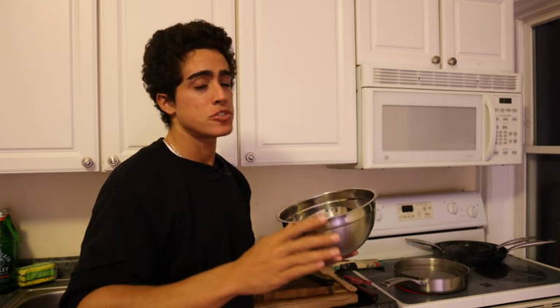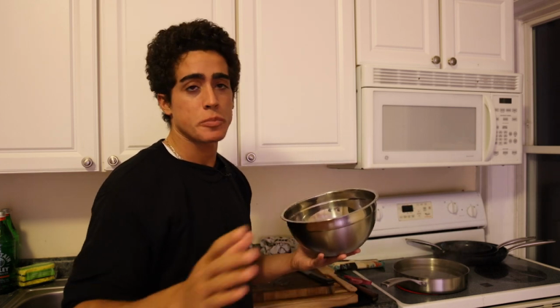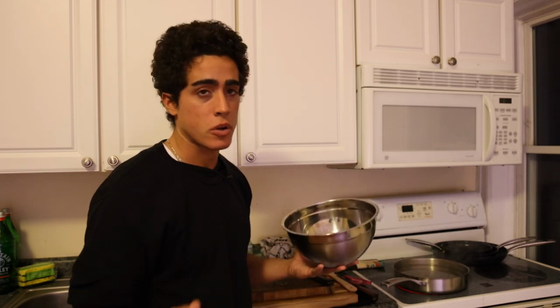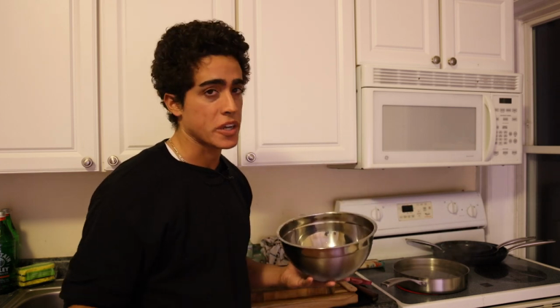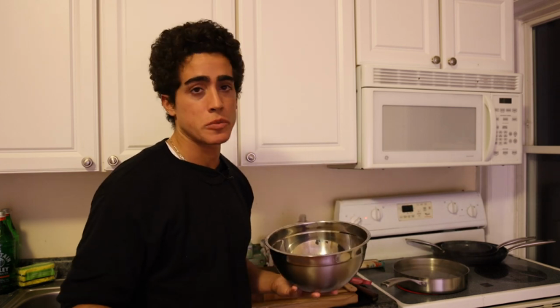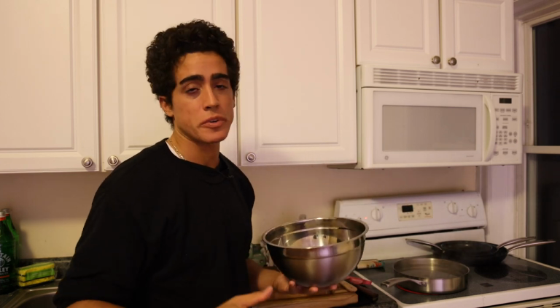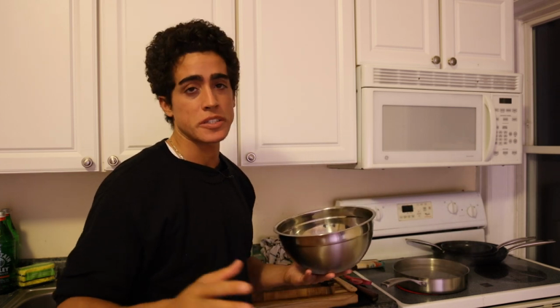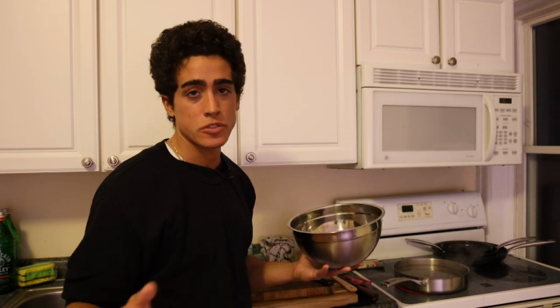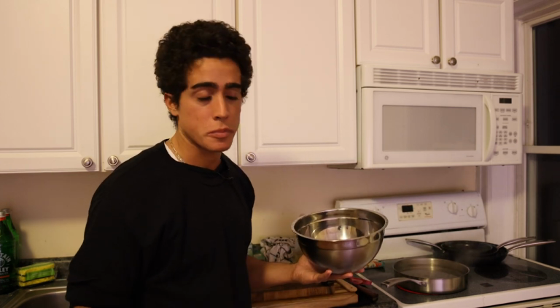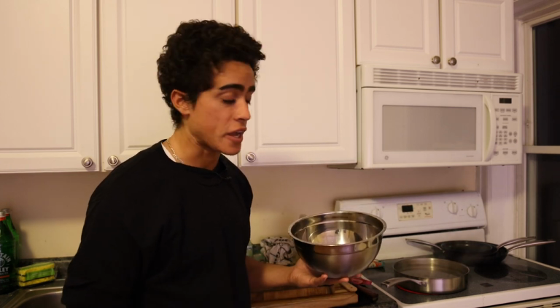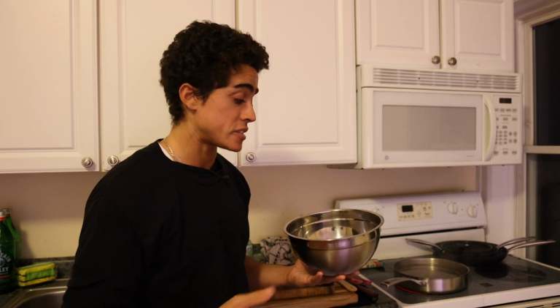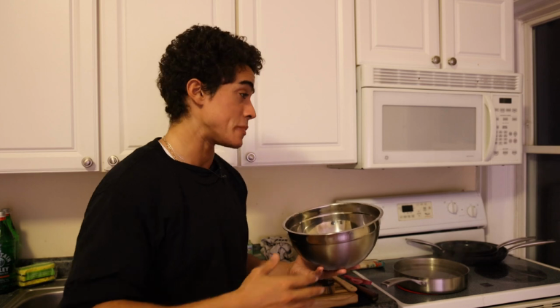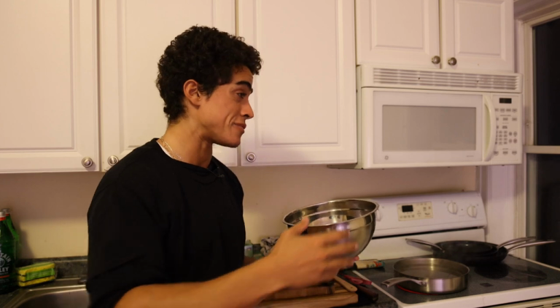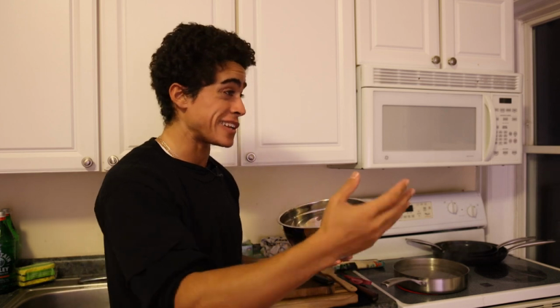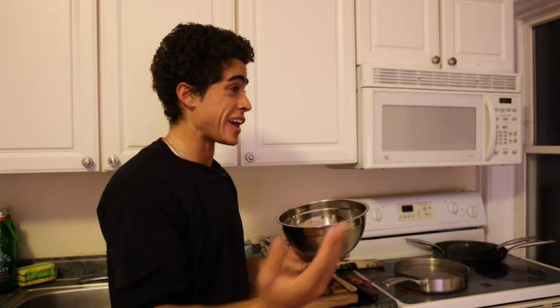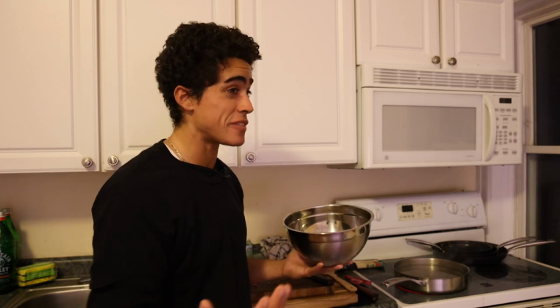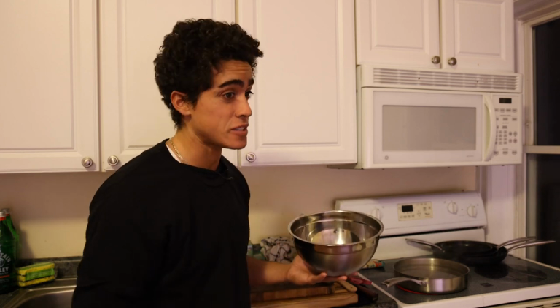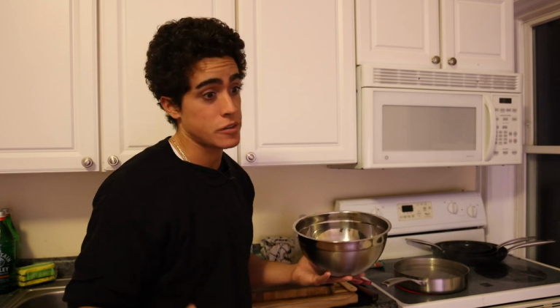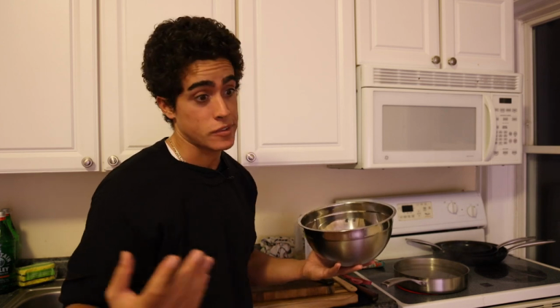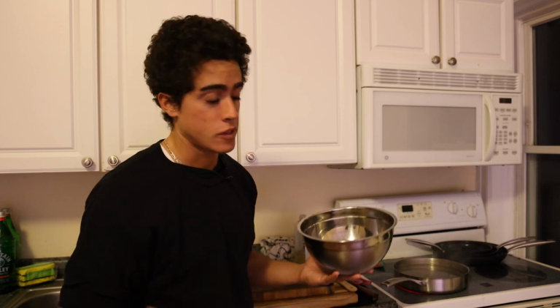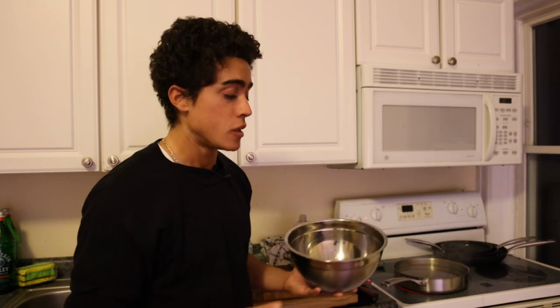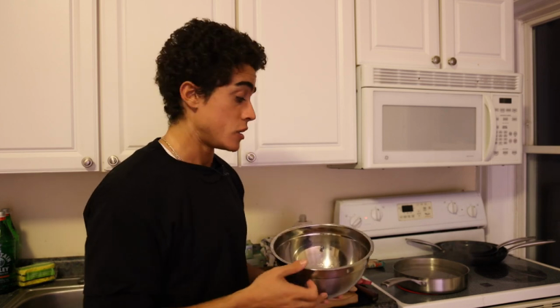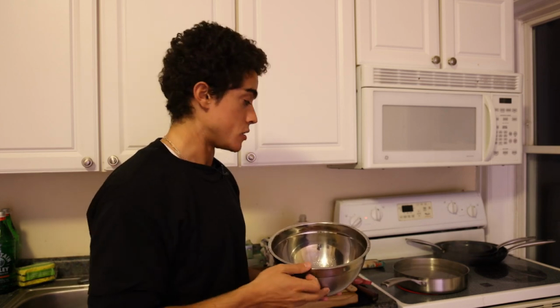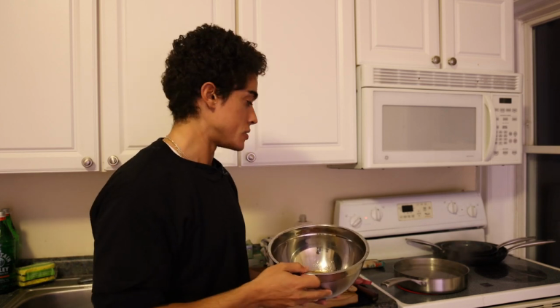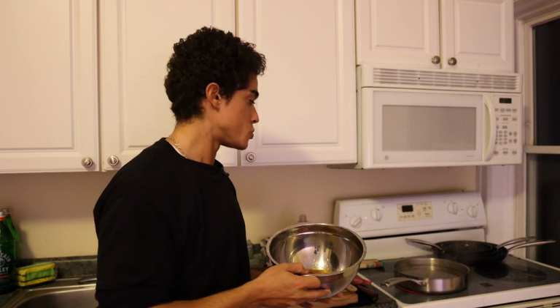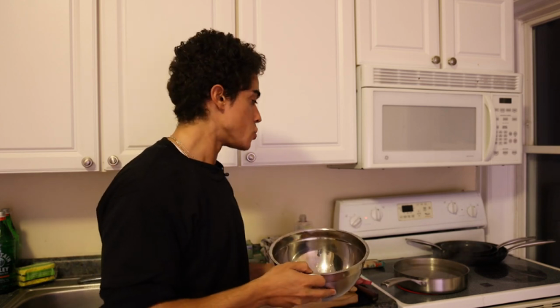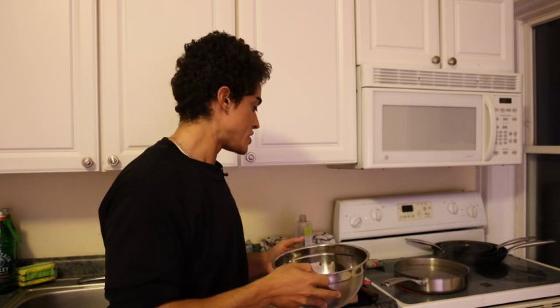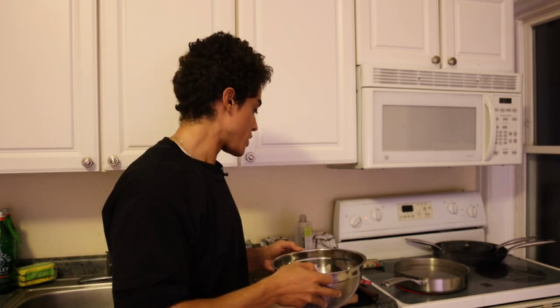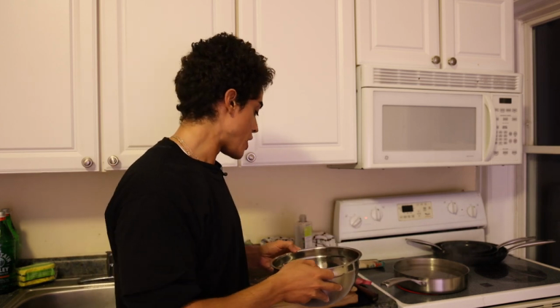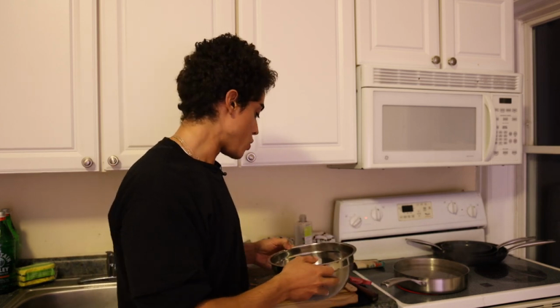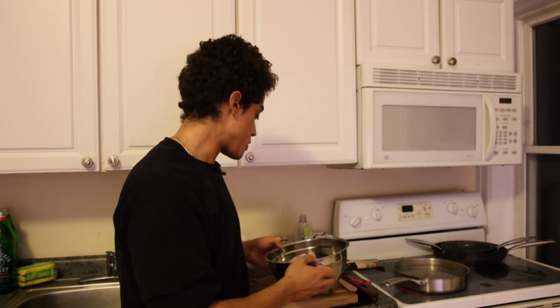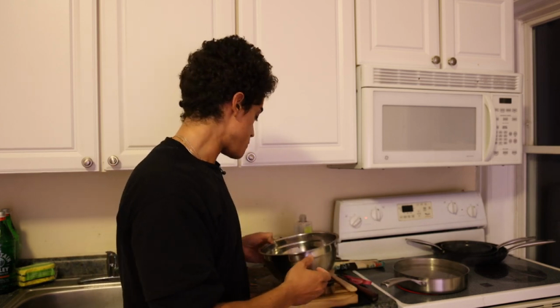Super quick, super easy, super nice. If I didn't have that stuff already prepared, this would take a lot longer.